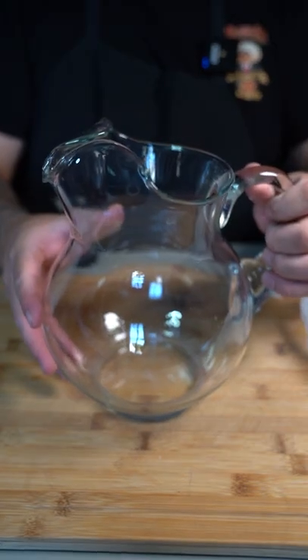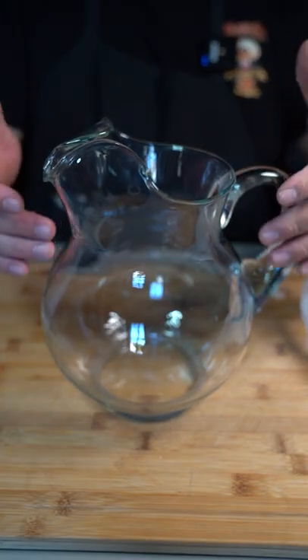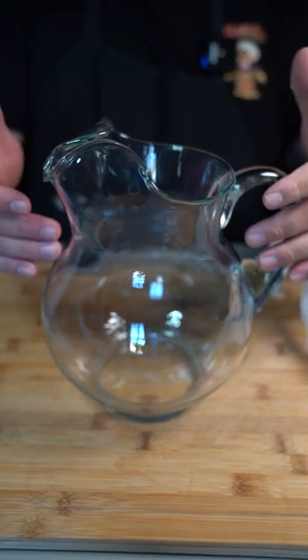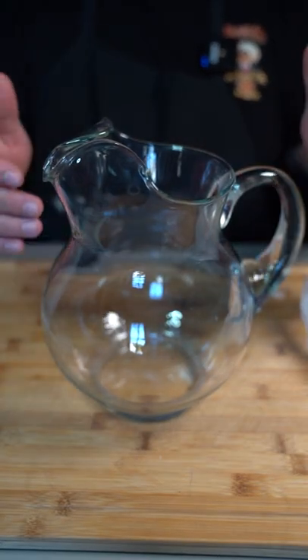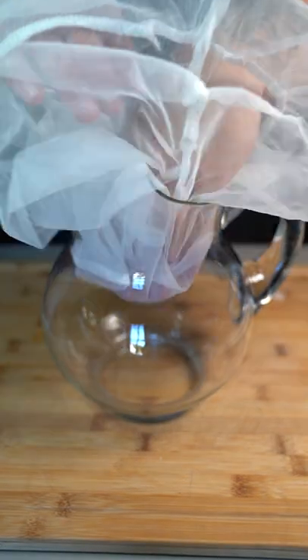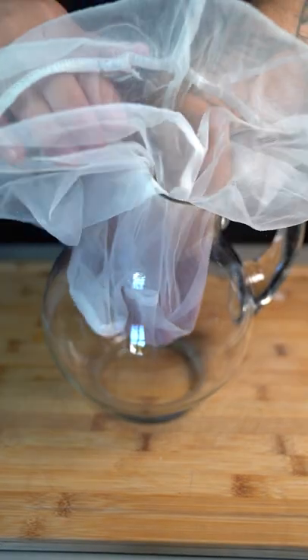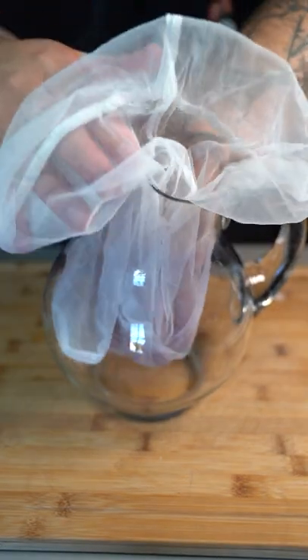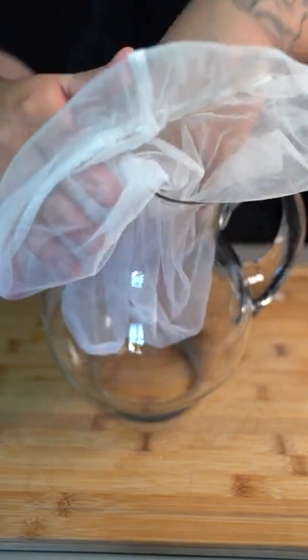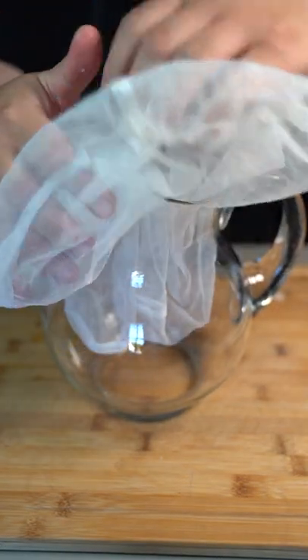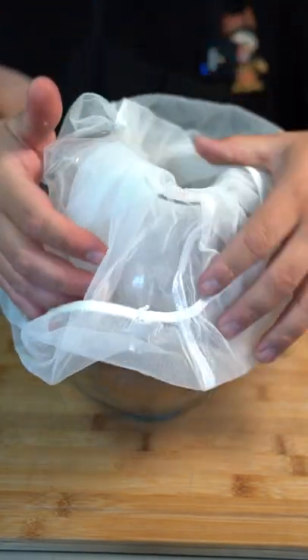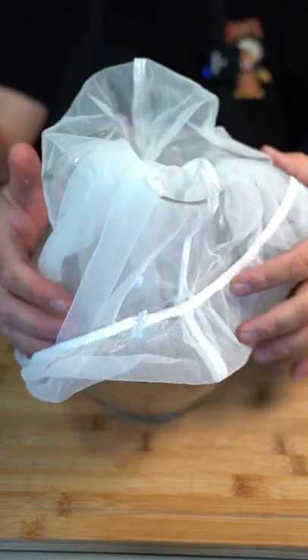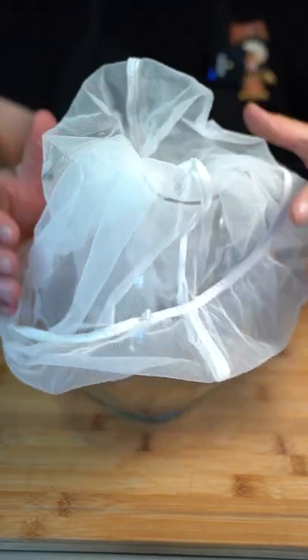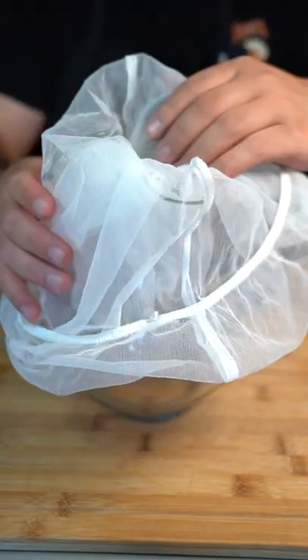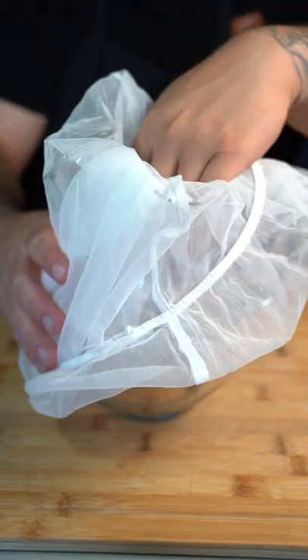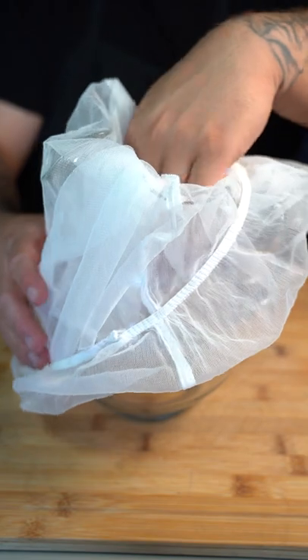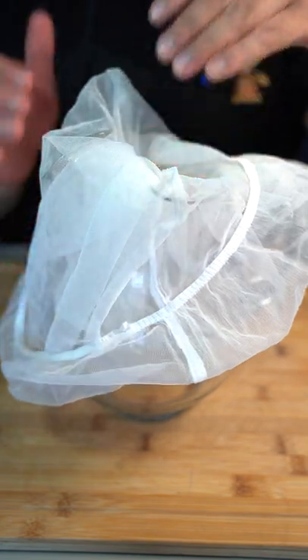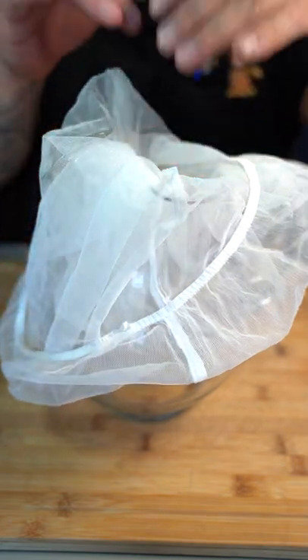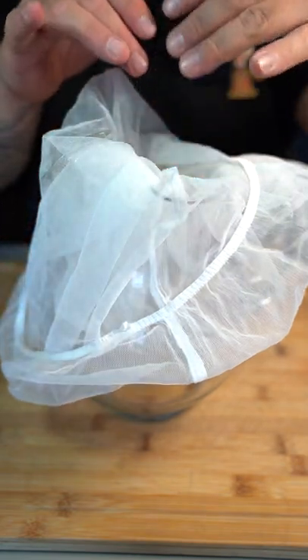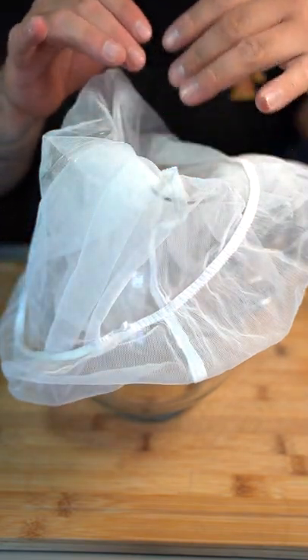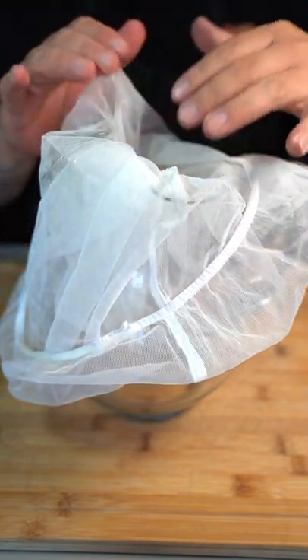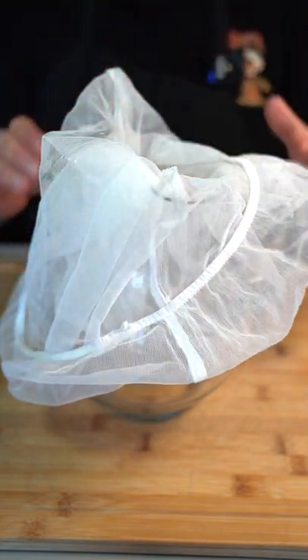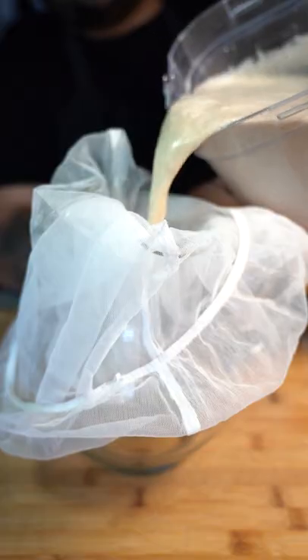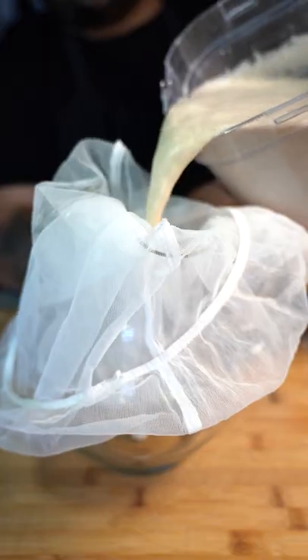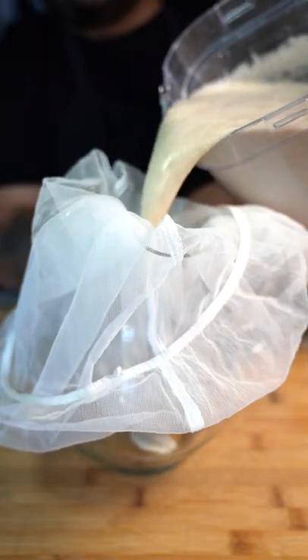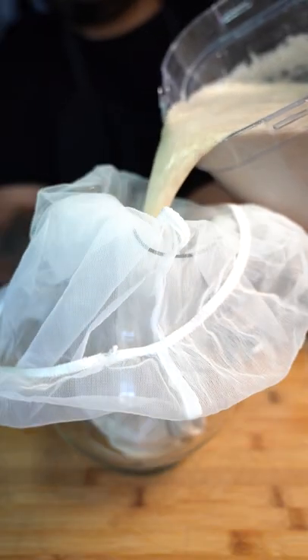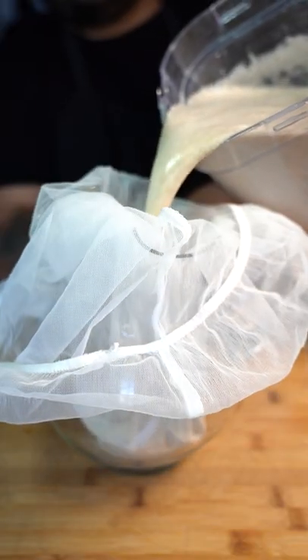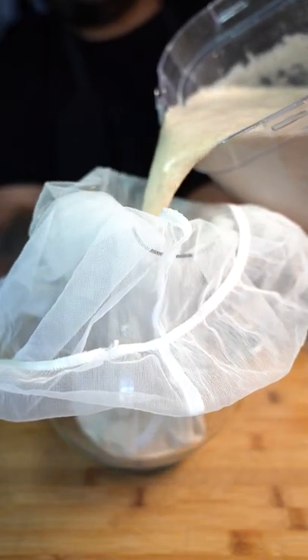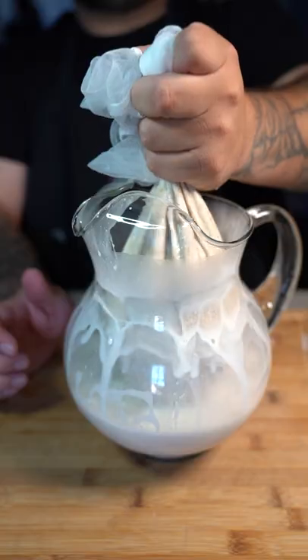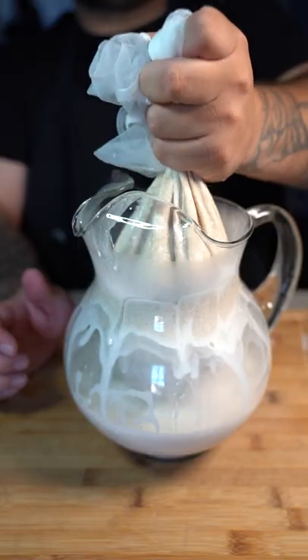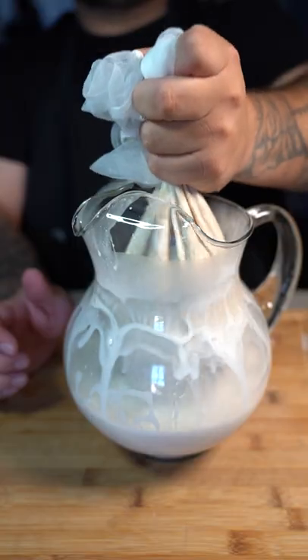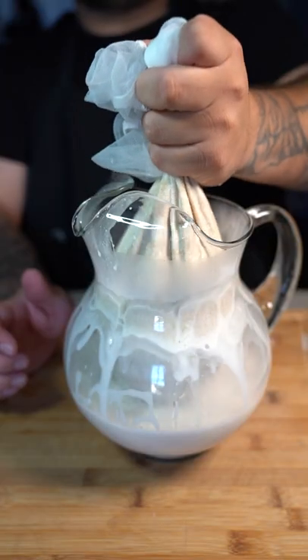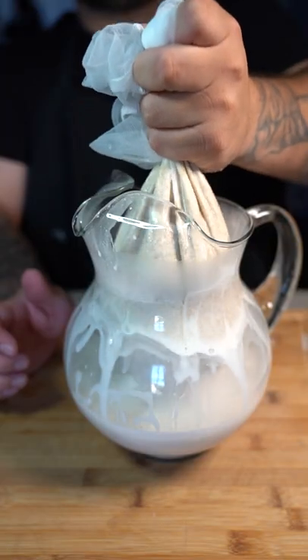Grab a pitcher. I like to strain it with a cheesecloth, but you could just use a normal strainer if you want. Now pour your milk in there and let your milk fall out.